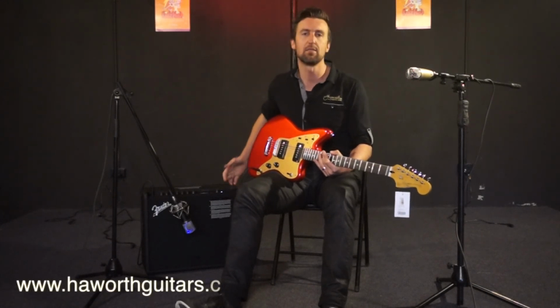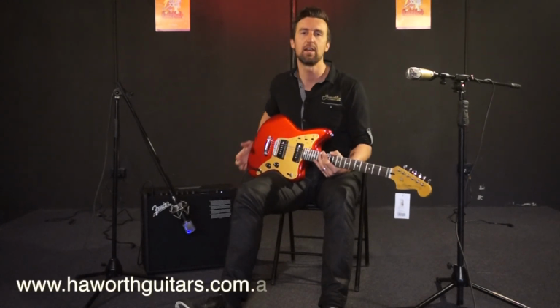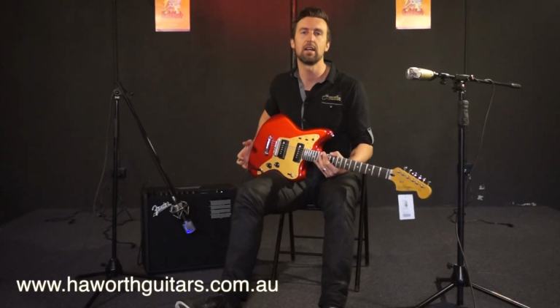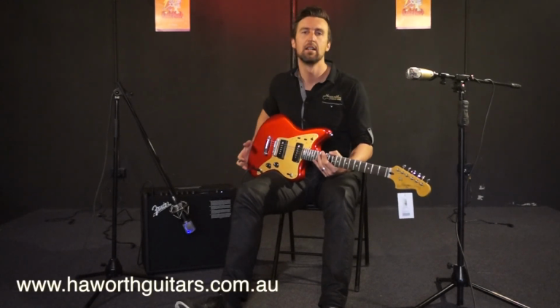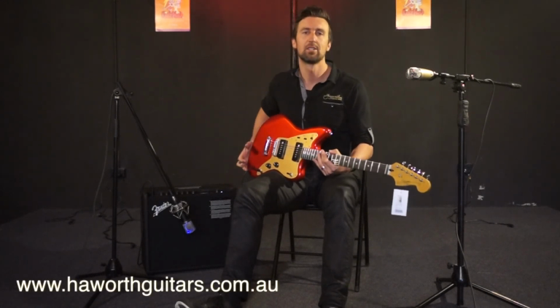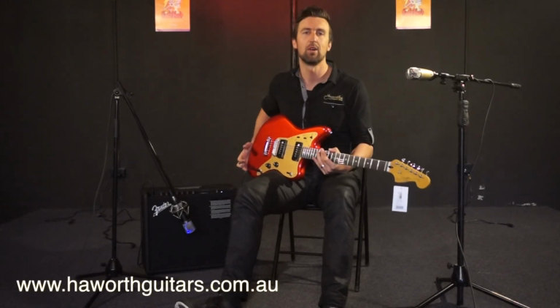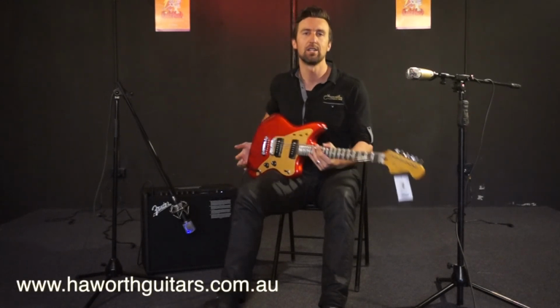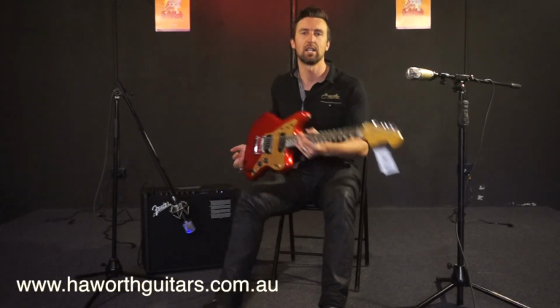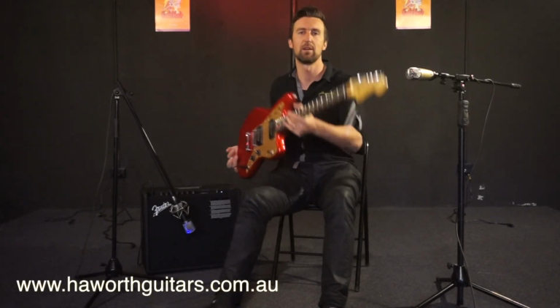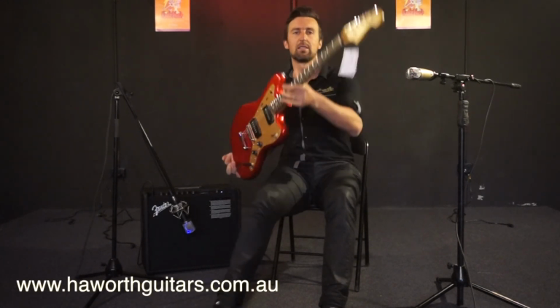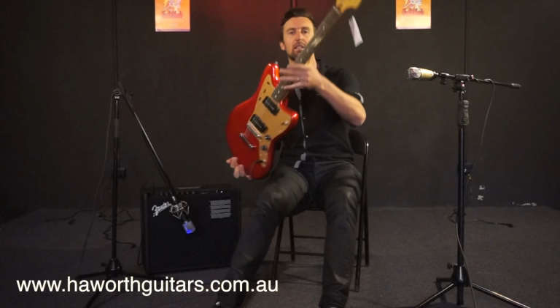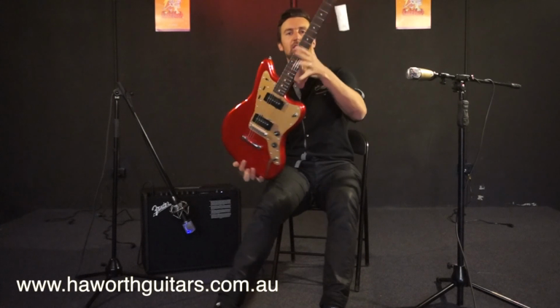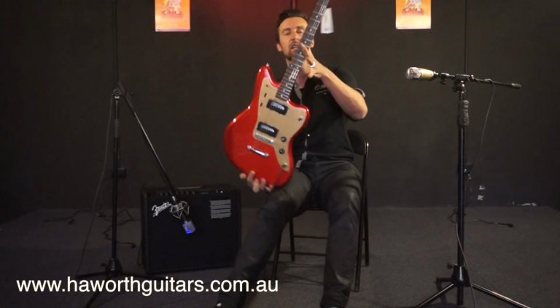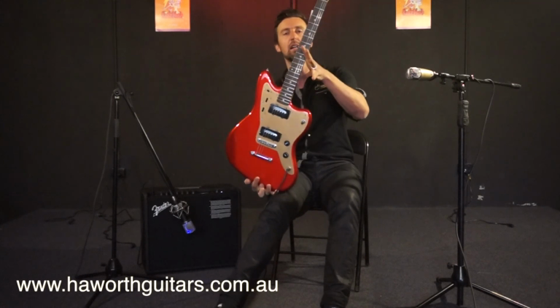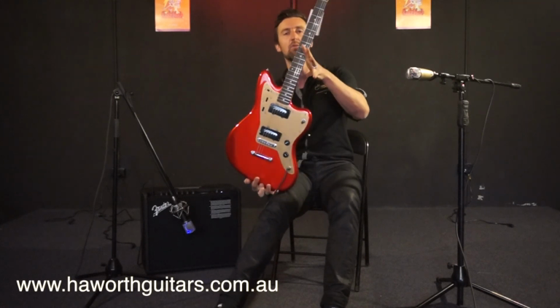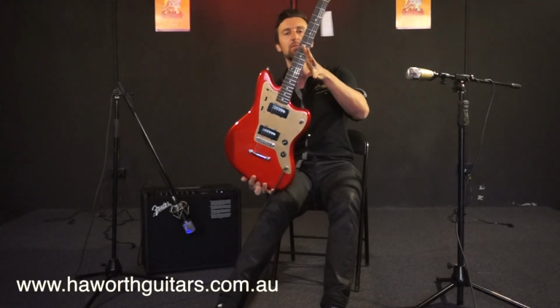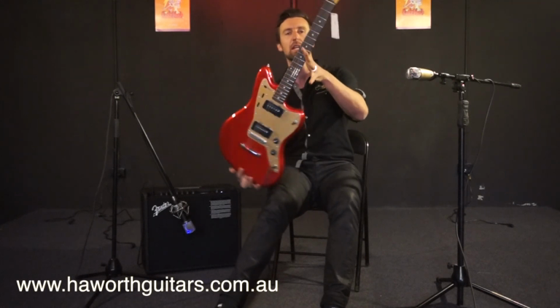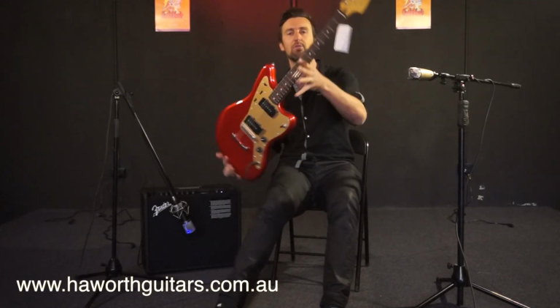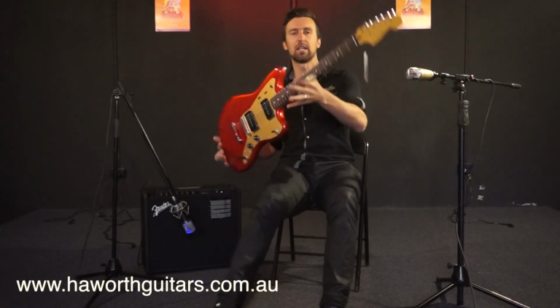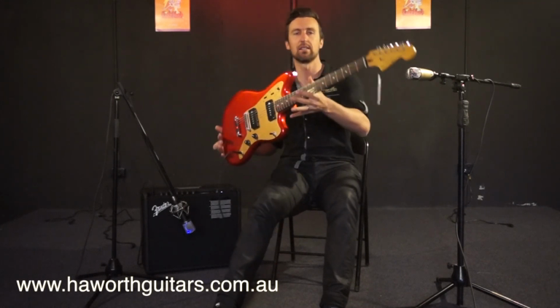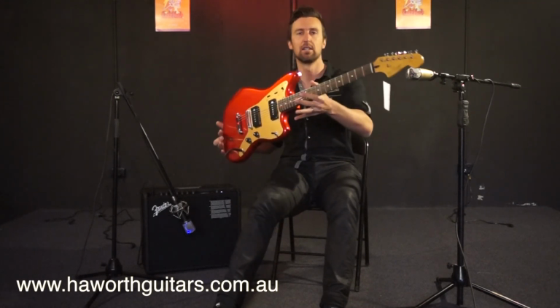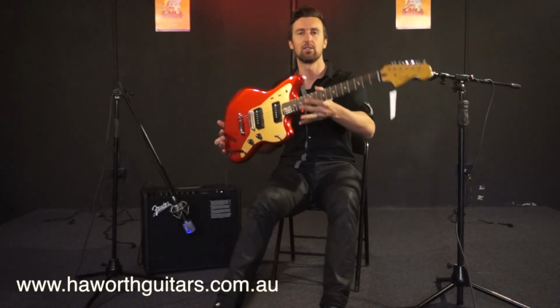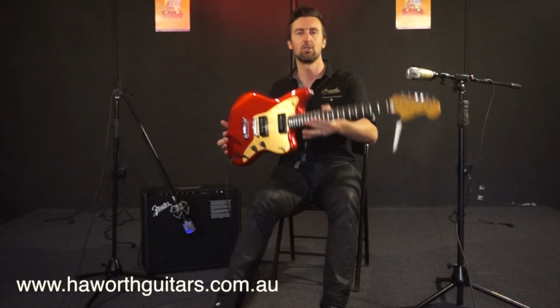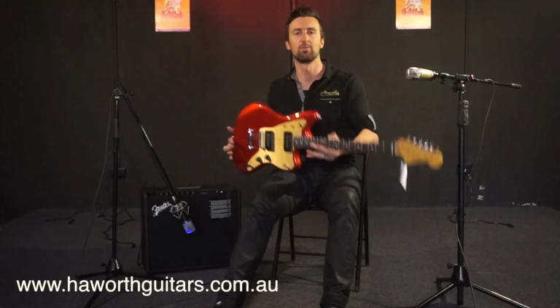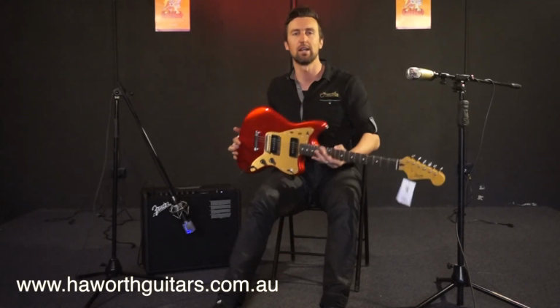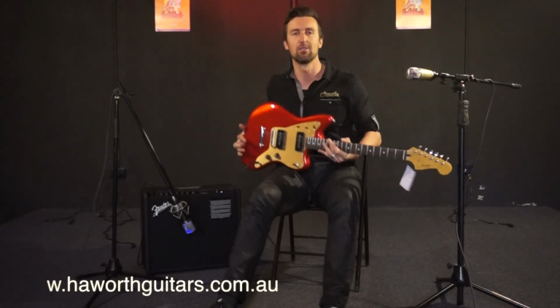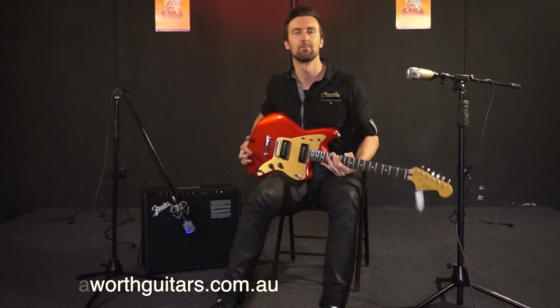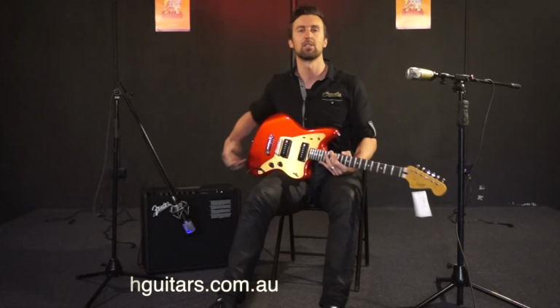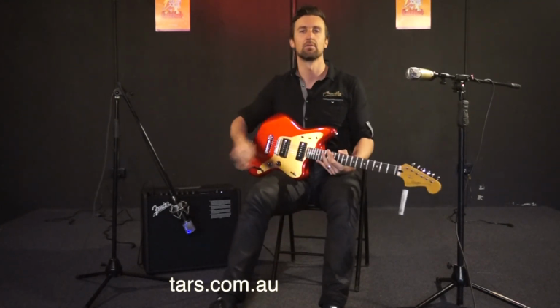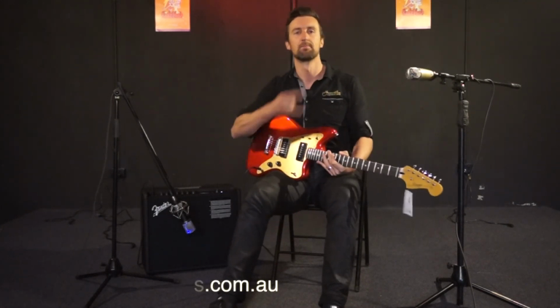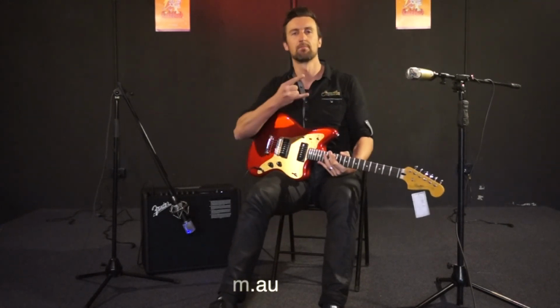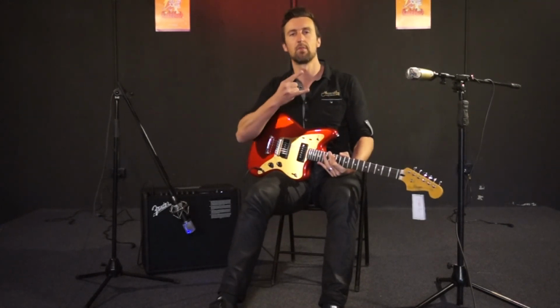So there you go guys, that's the Fender Squier Jazzmaster Deluxe. Check it out on our website, heywithguitars.com.au. See you soon. Bye.